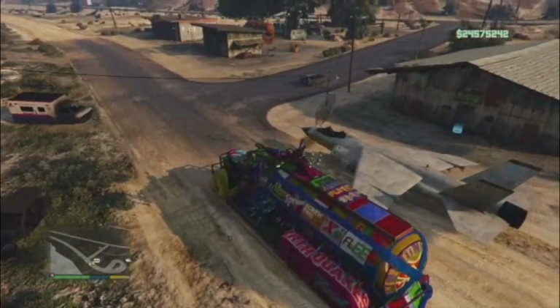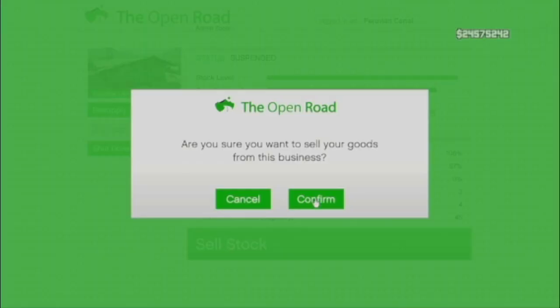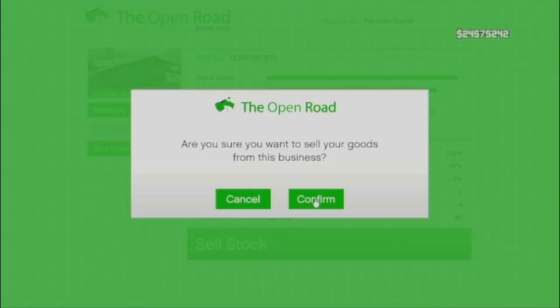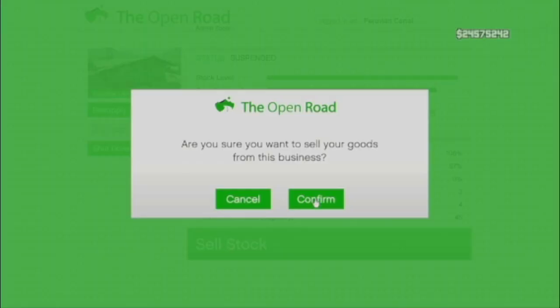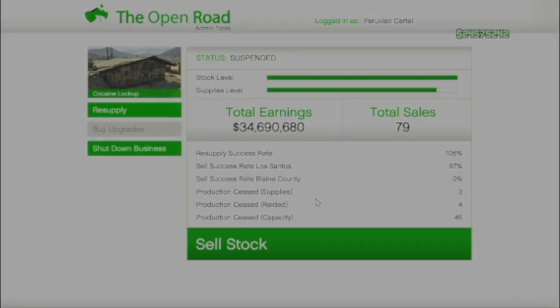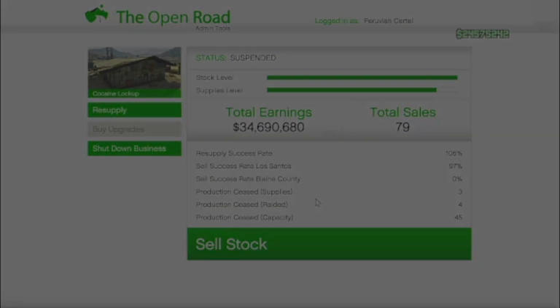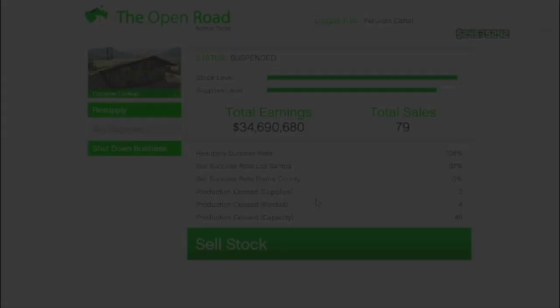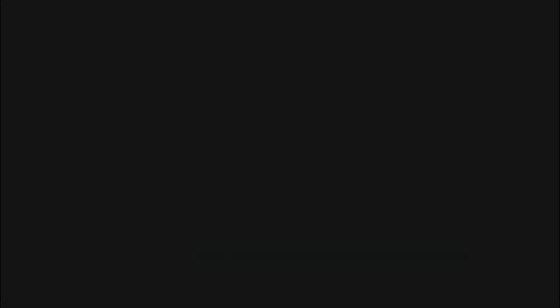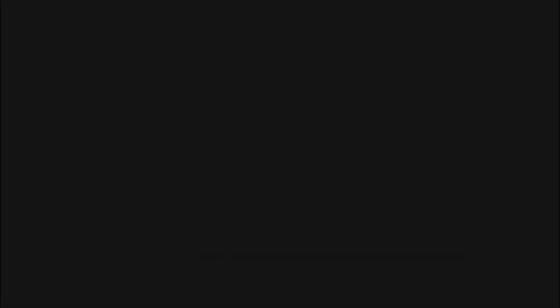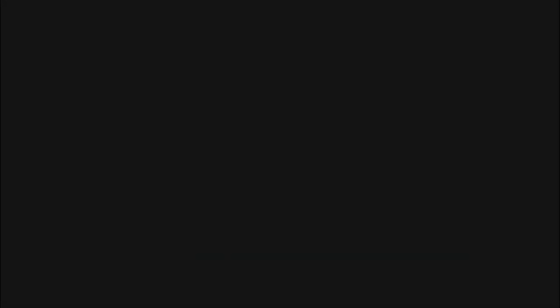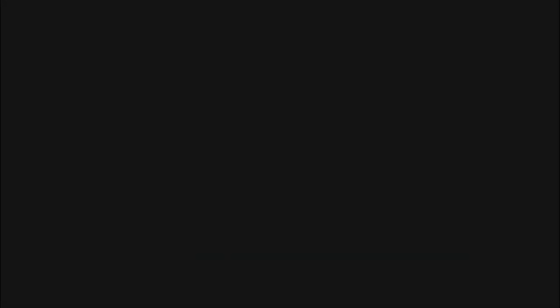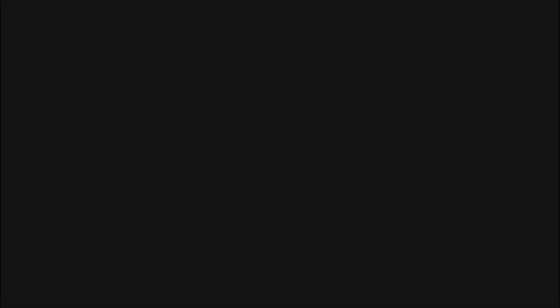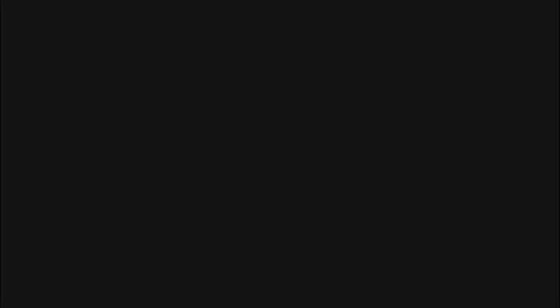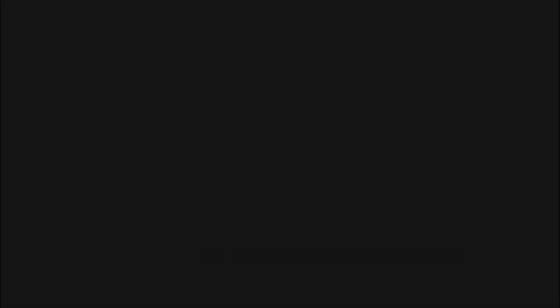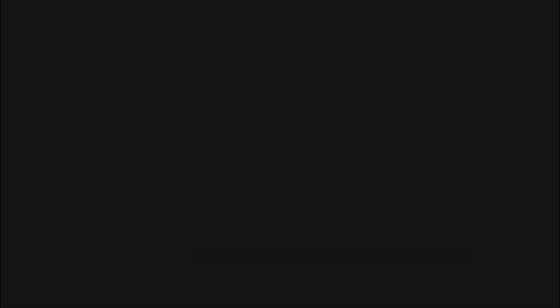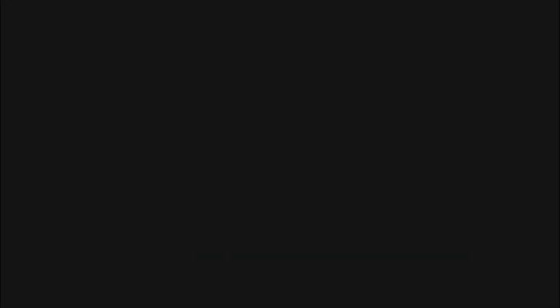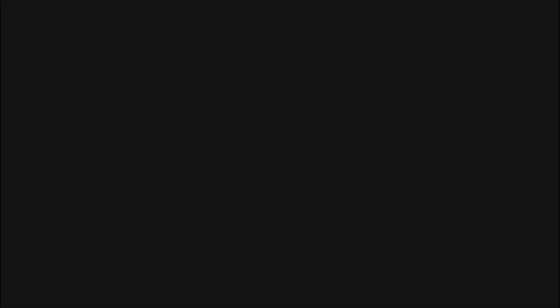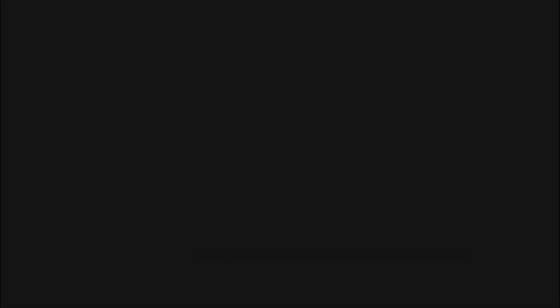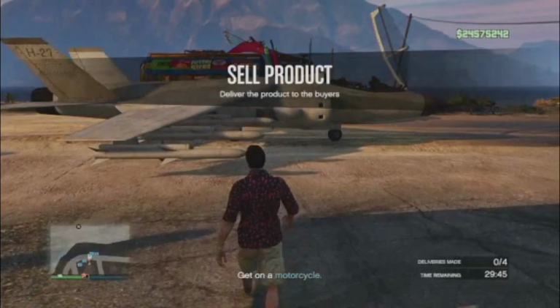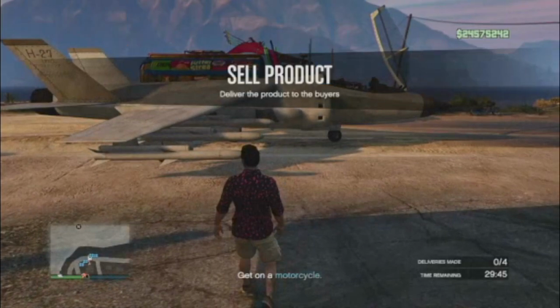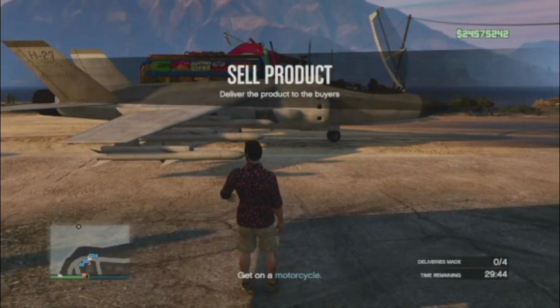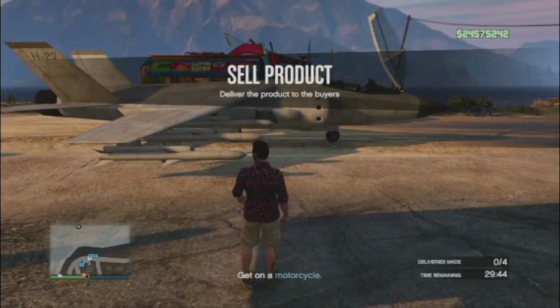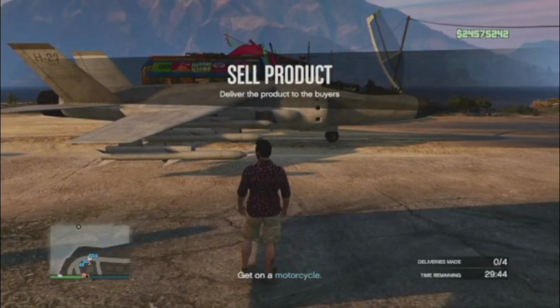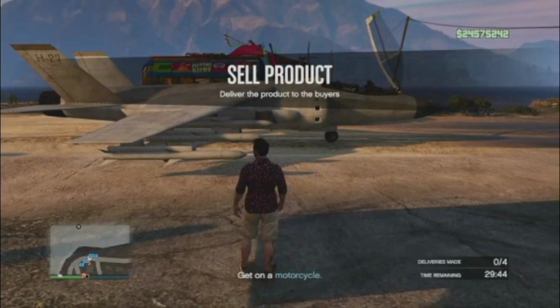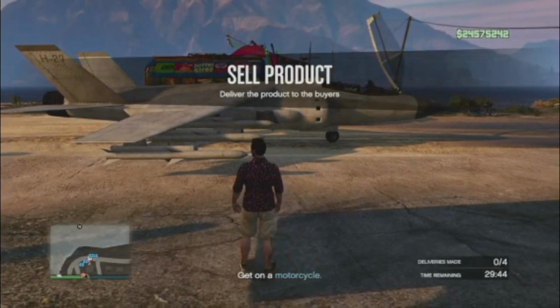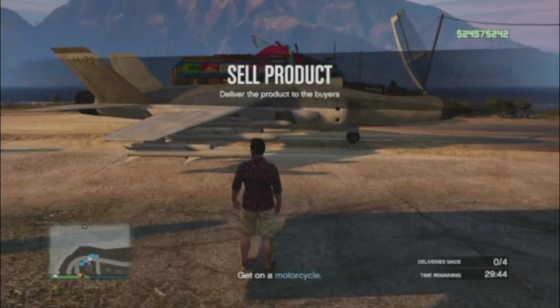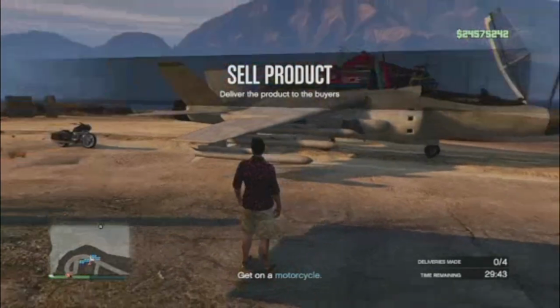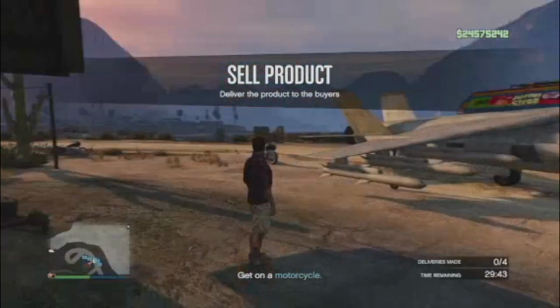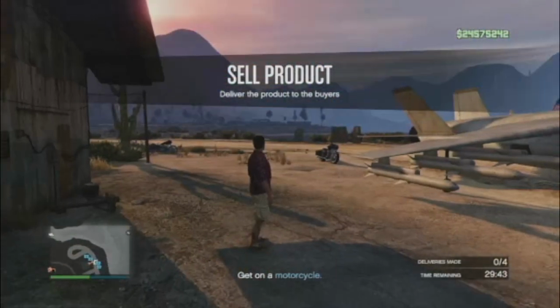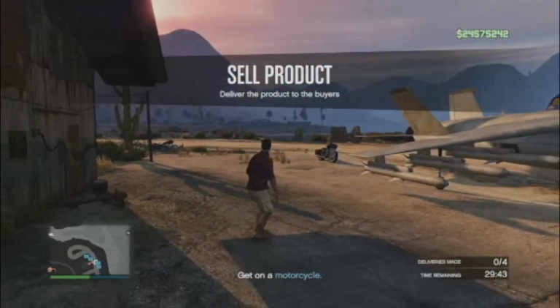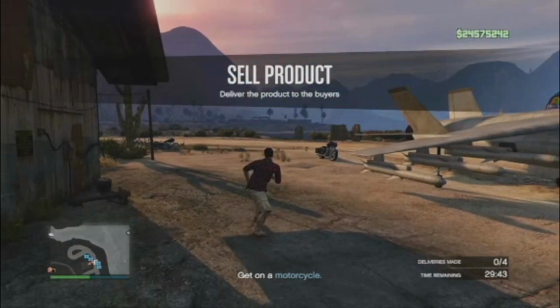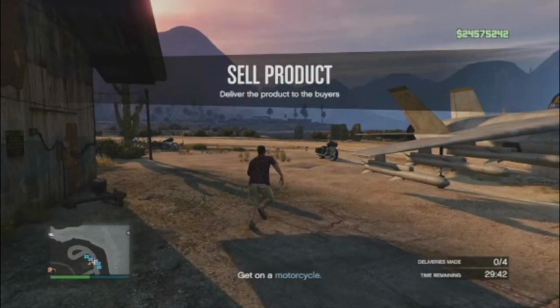Then I went inside and started the sell mission. It loaded for a minute, and as you can see, I did not get the Pulse Op vans — I got motorcycles.